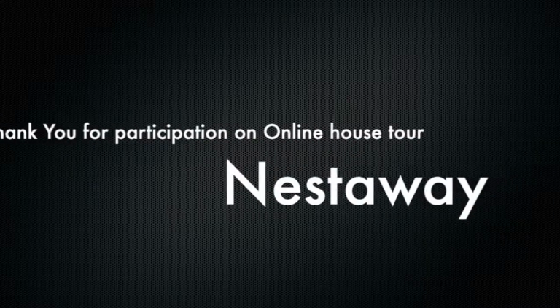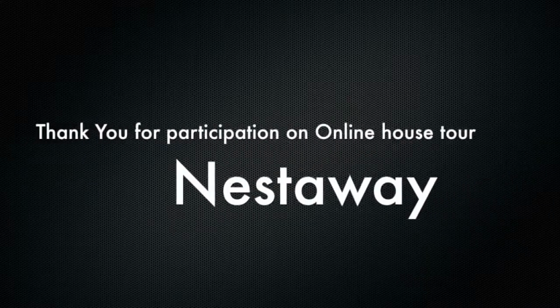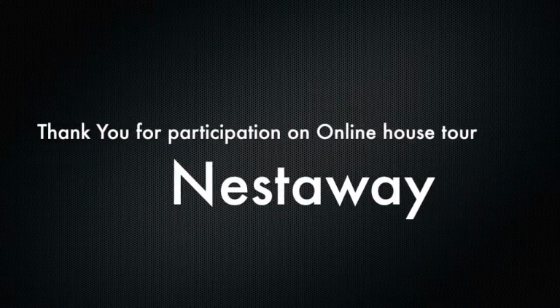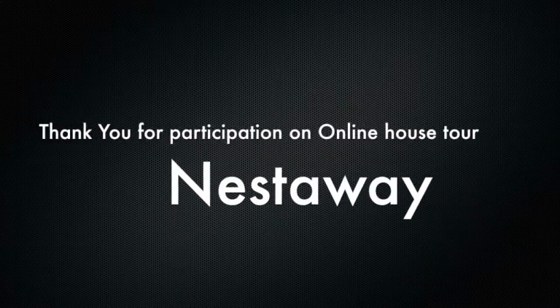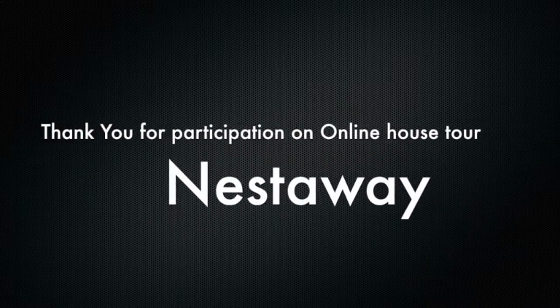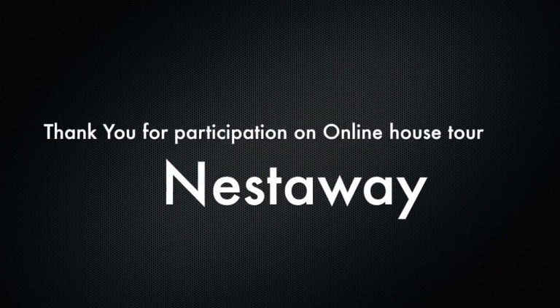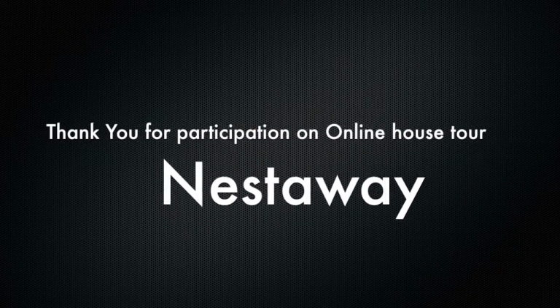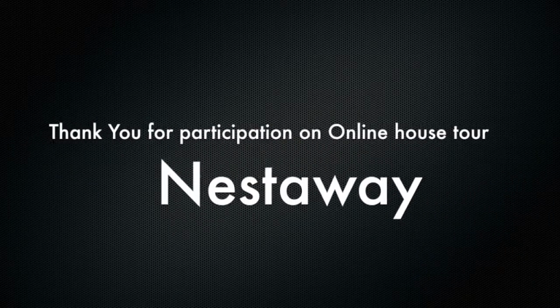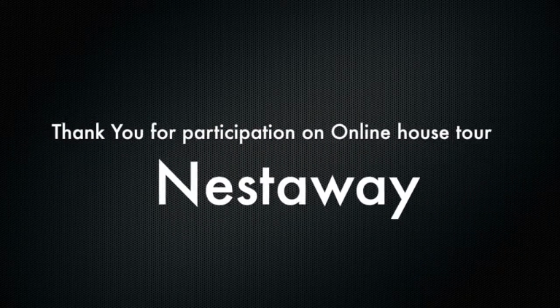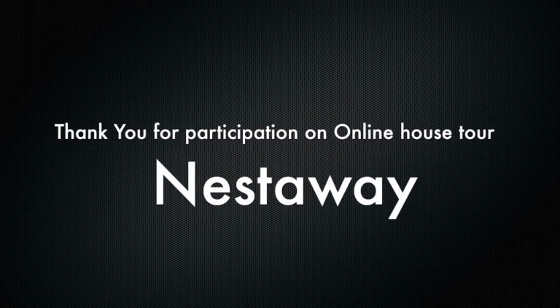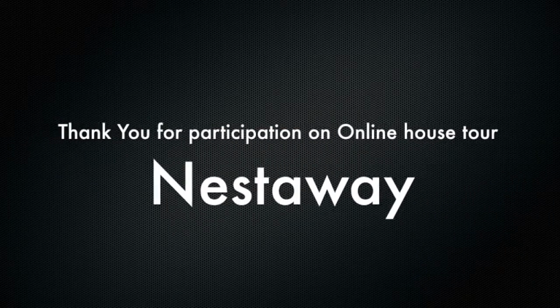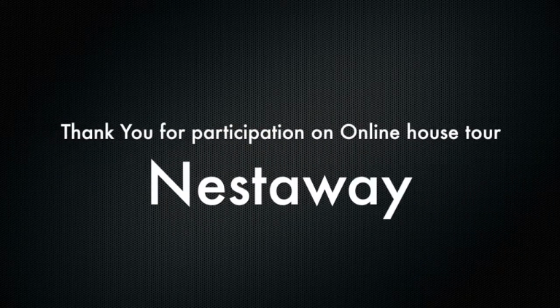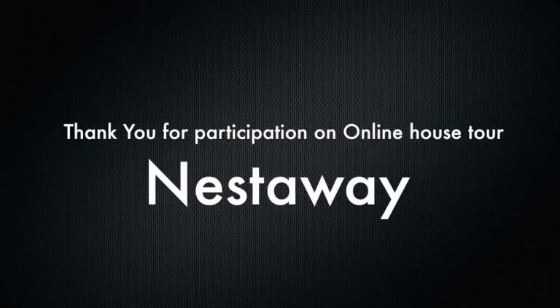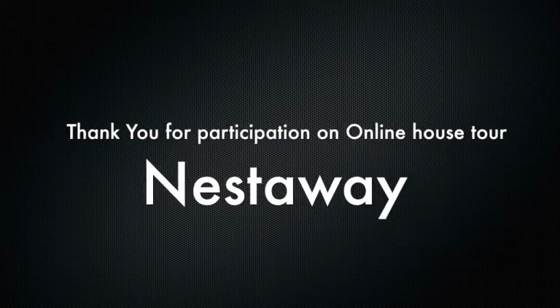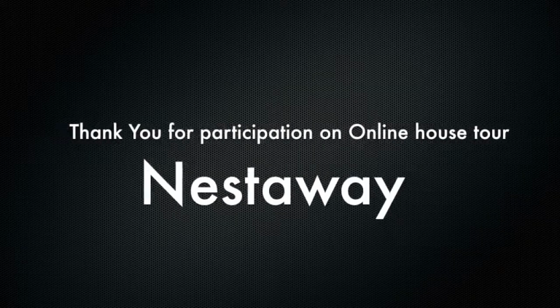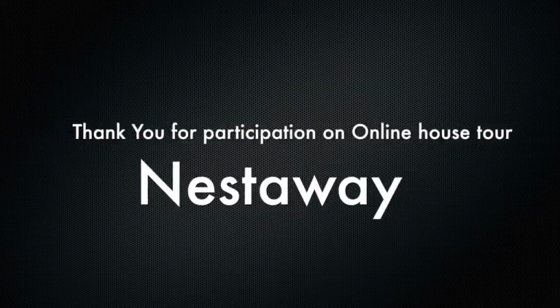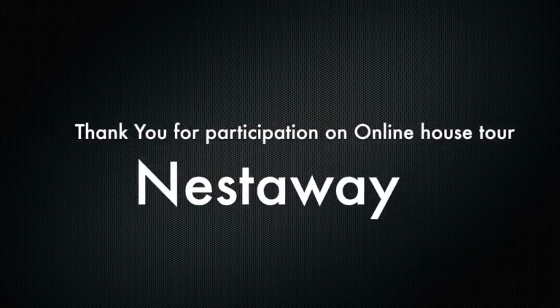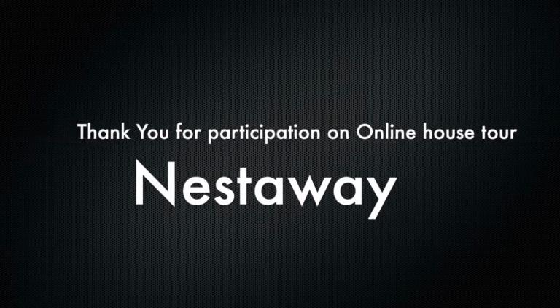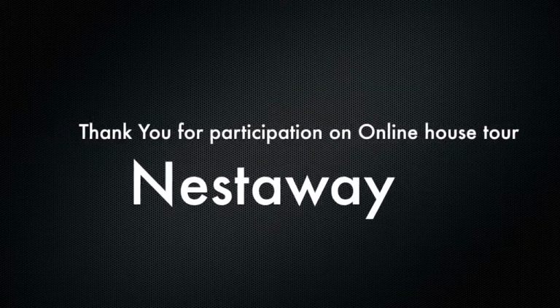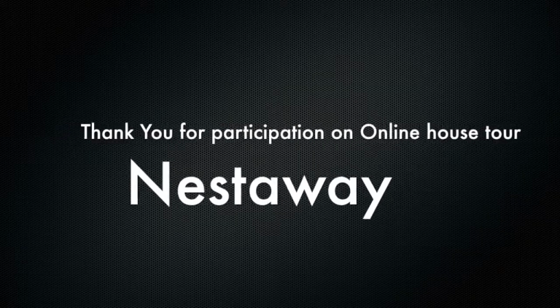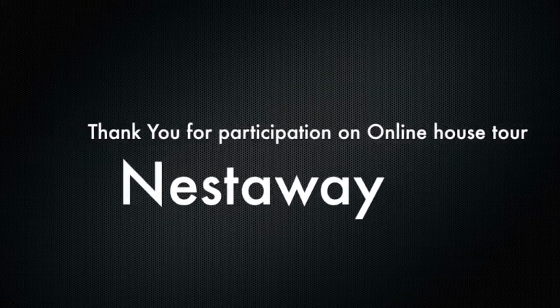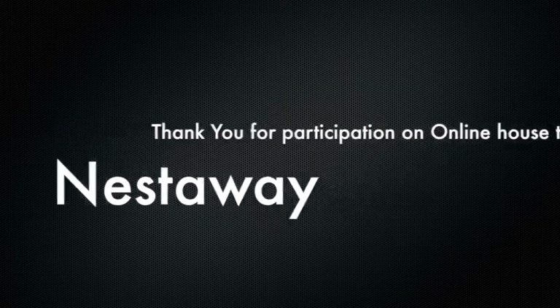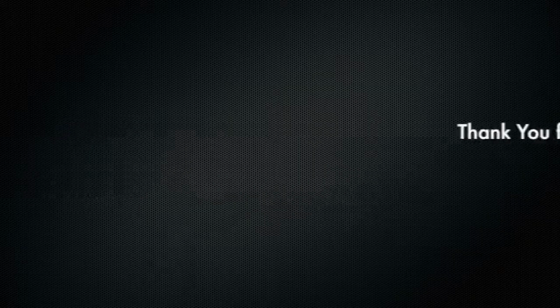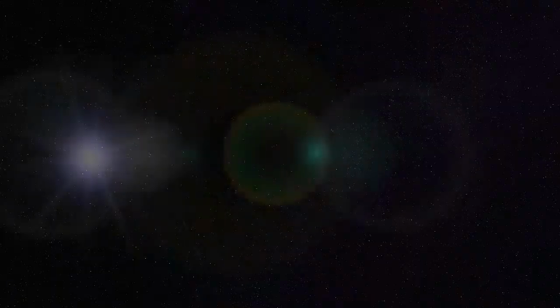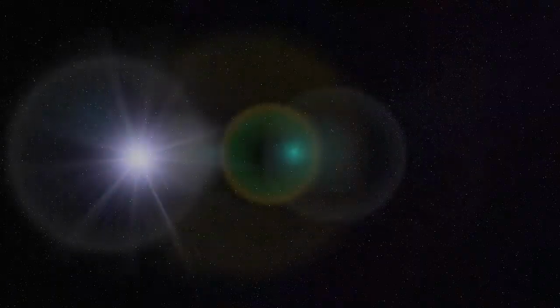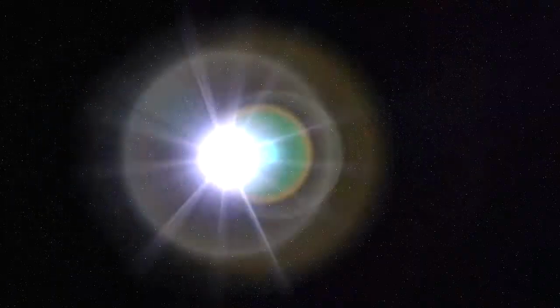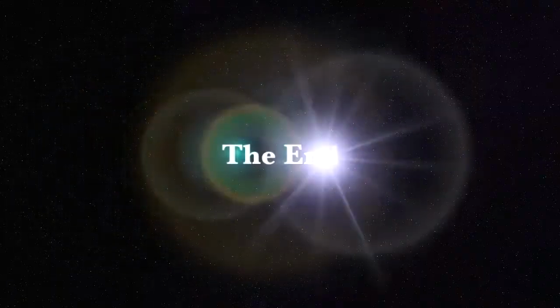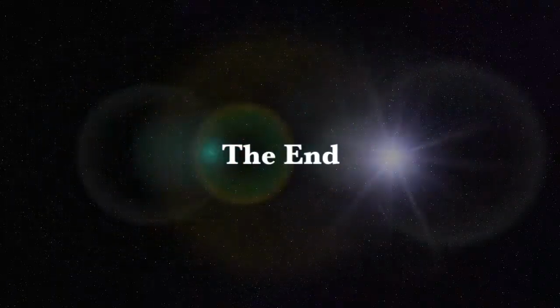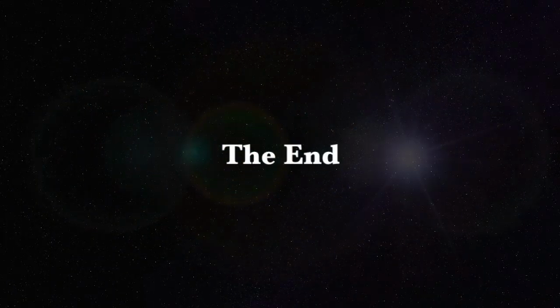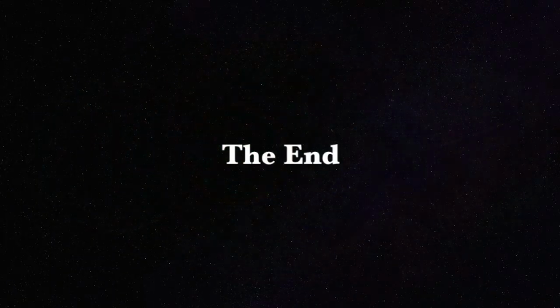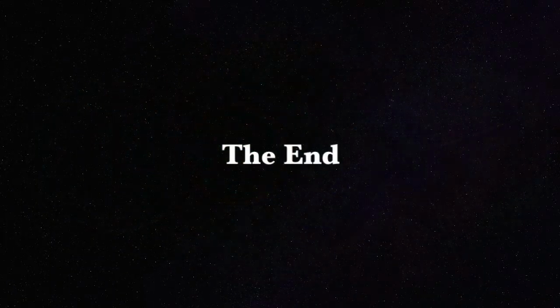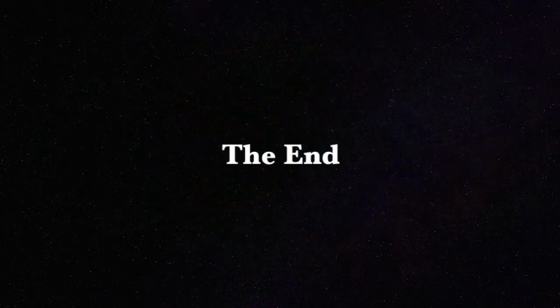Thank you for participation on the online house tour of N73604.